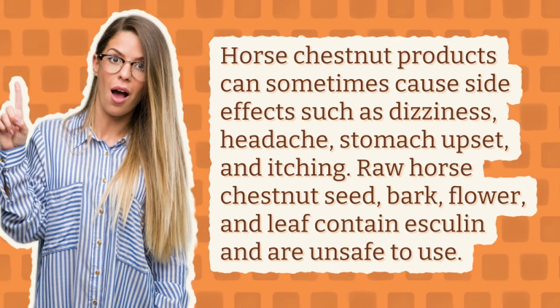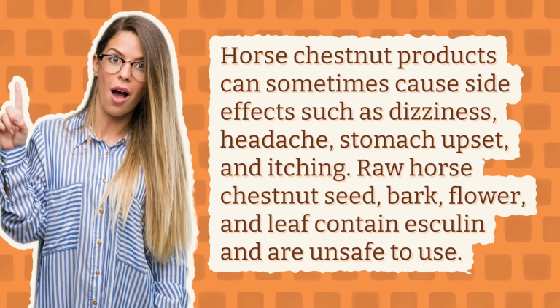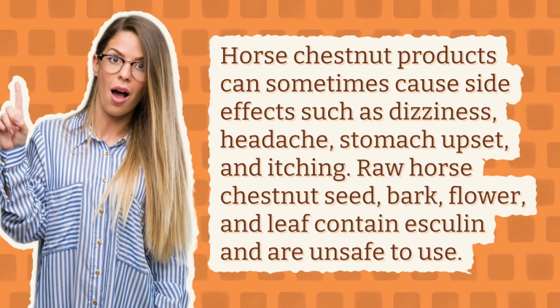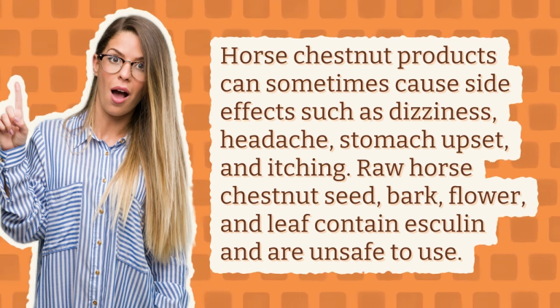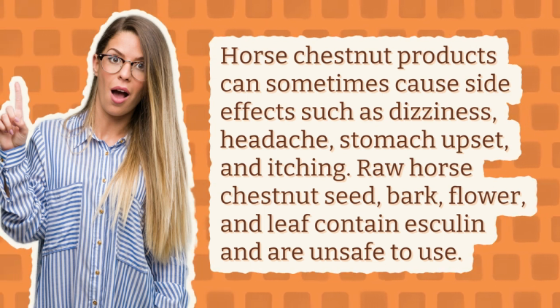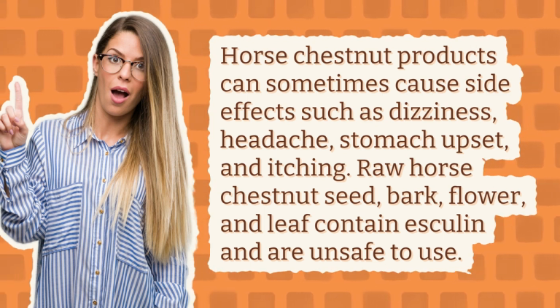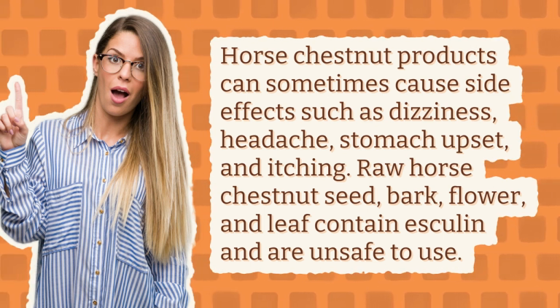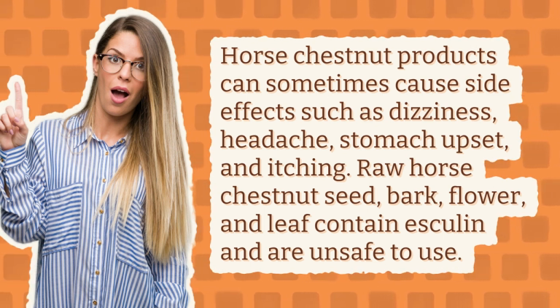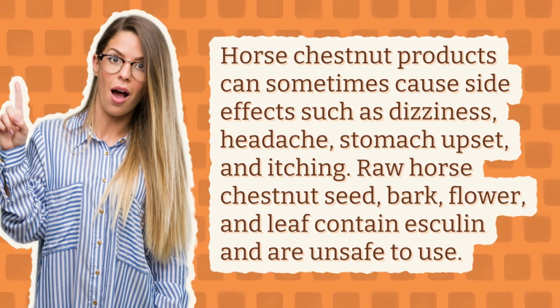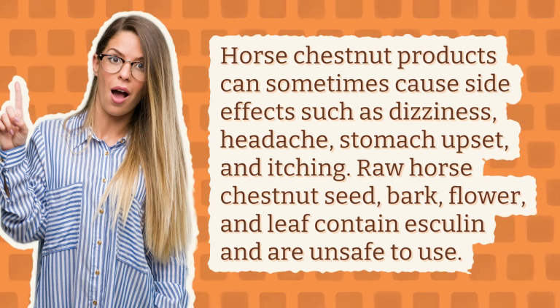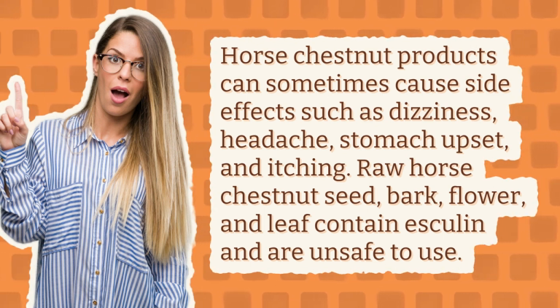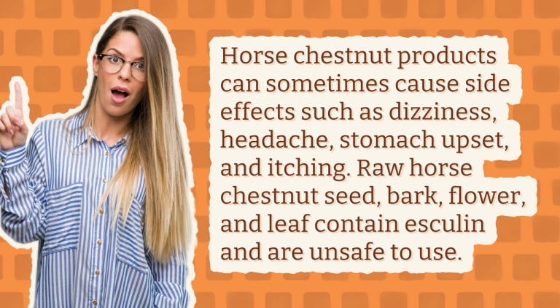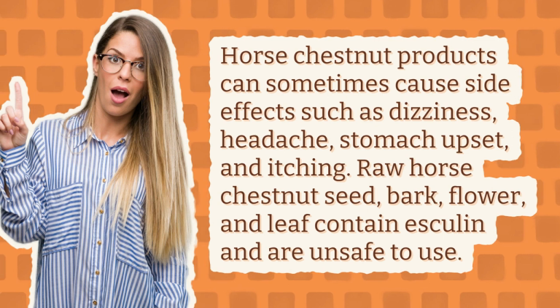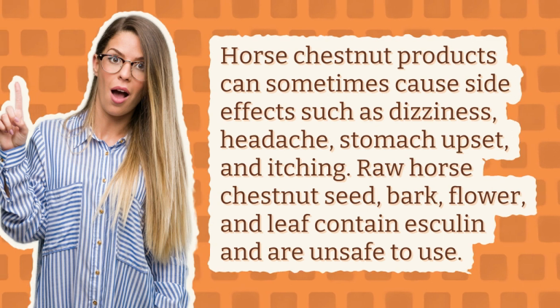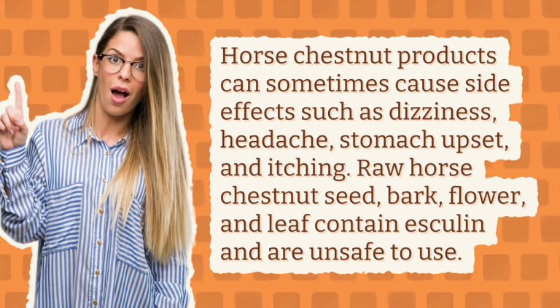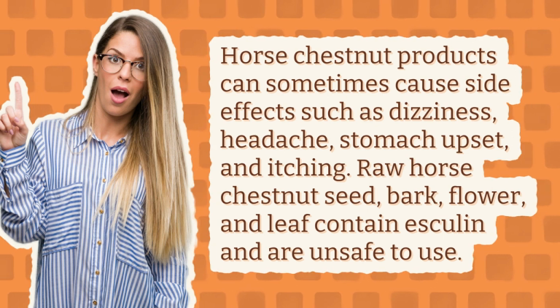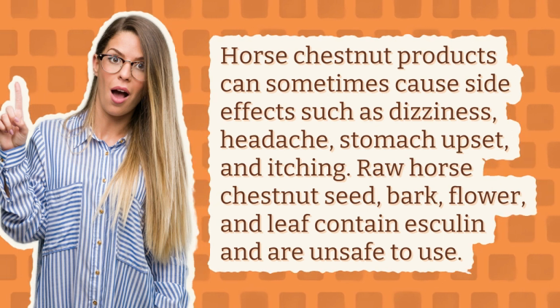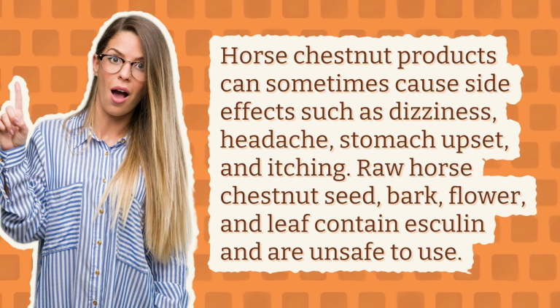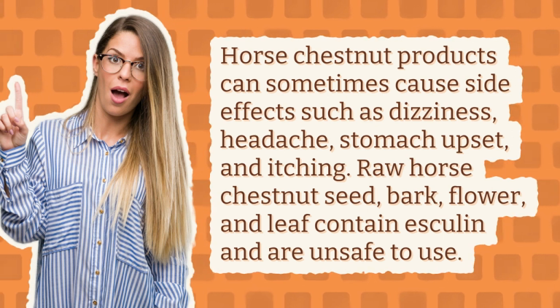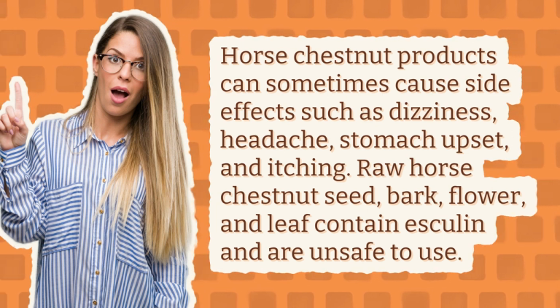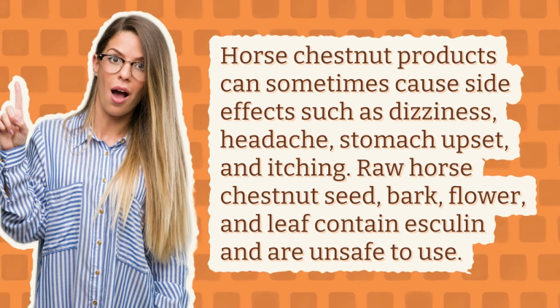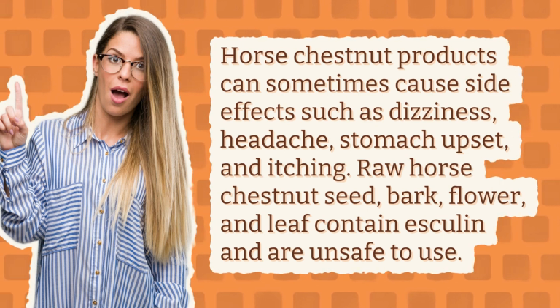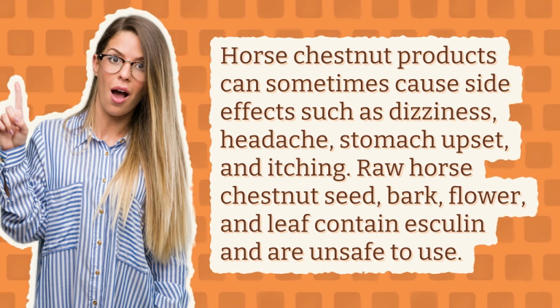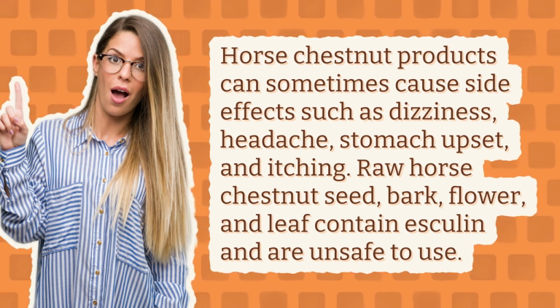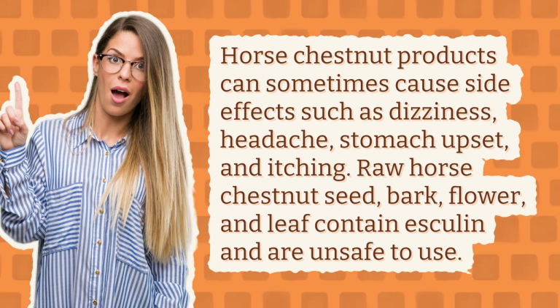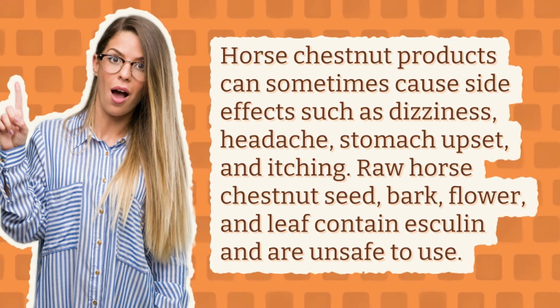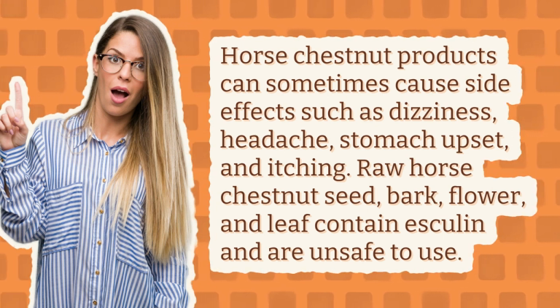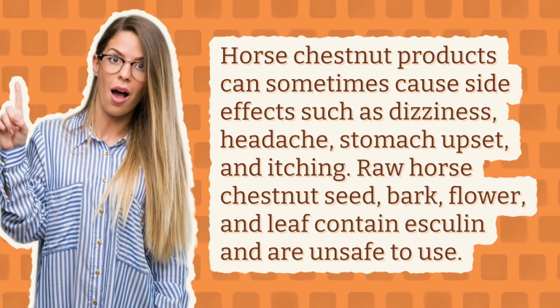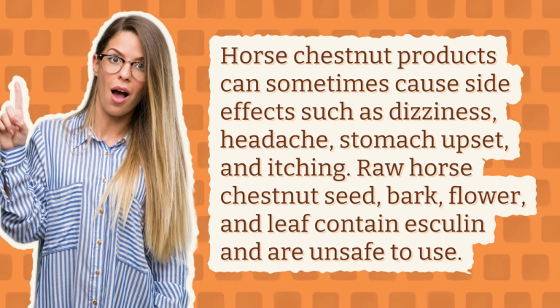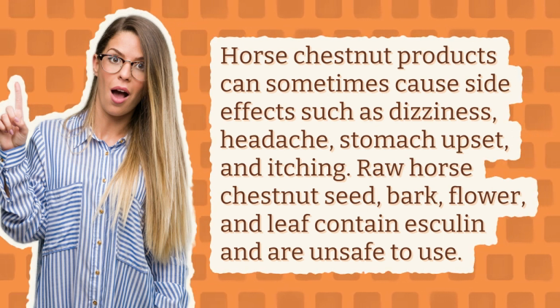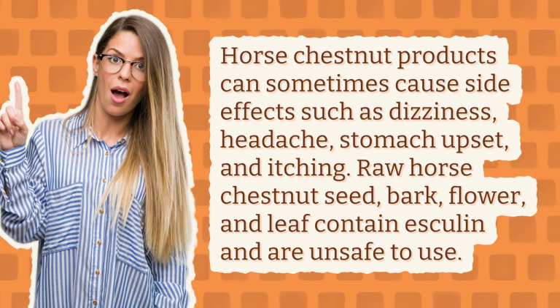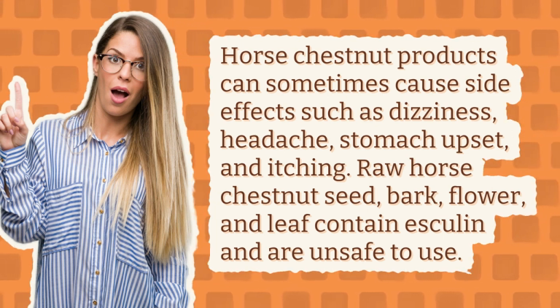Raw horse chestnut seed, bark, flower, and leaf contain esculin and are unsafe to use.